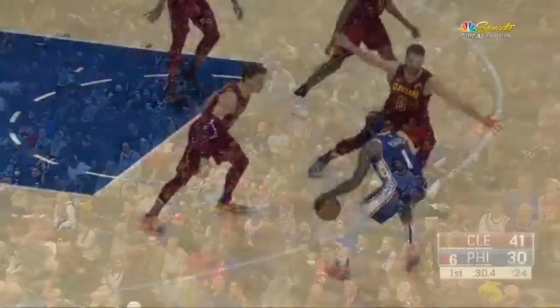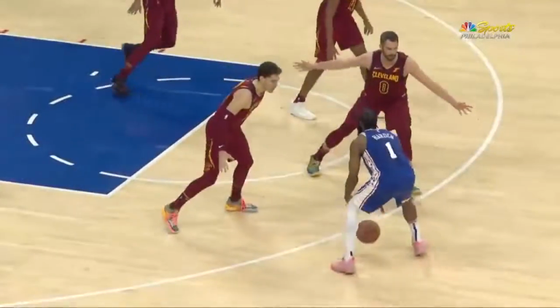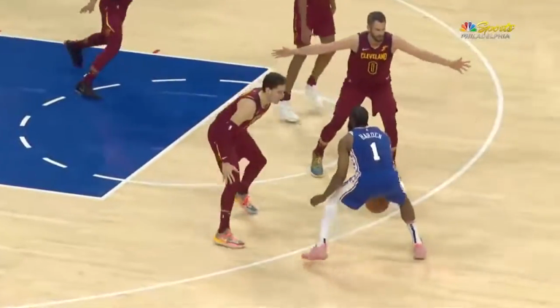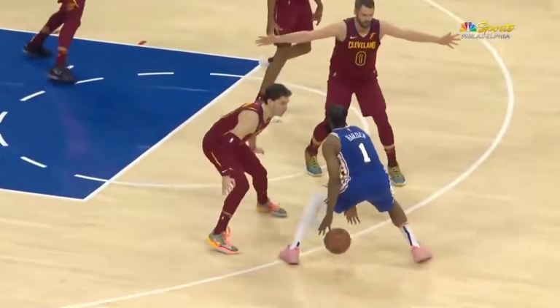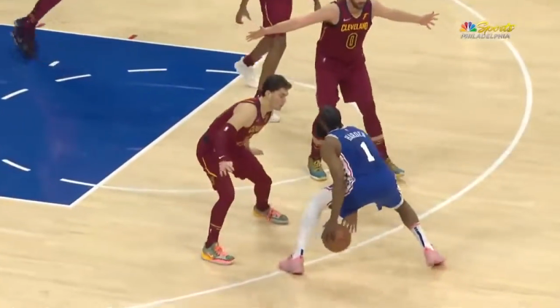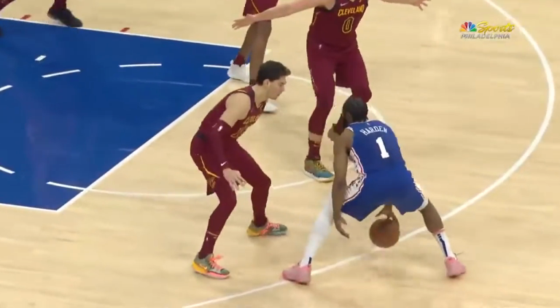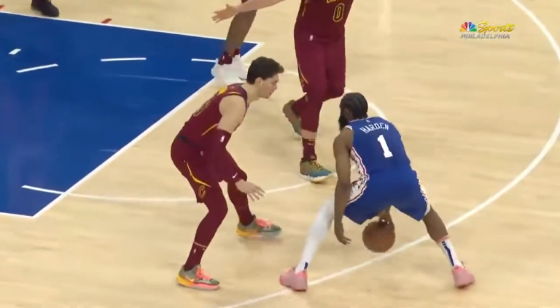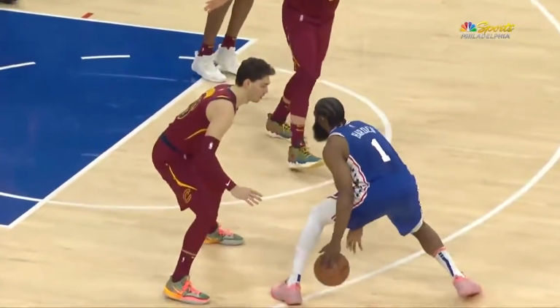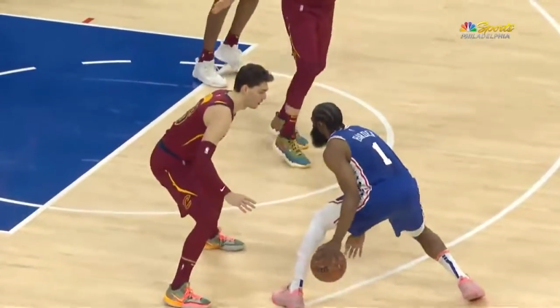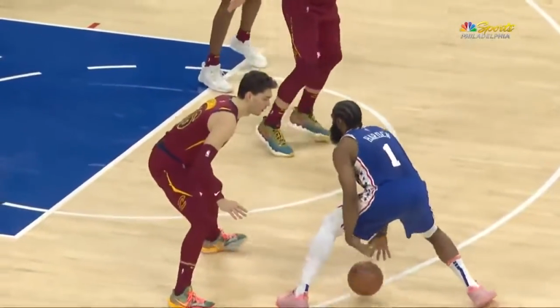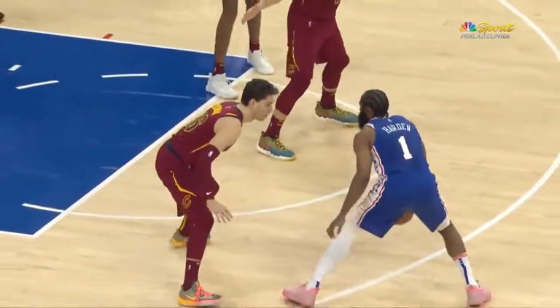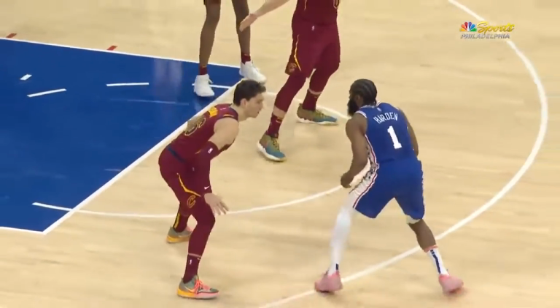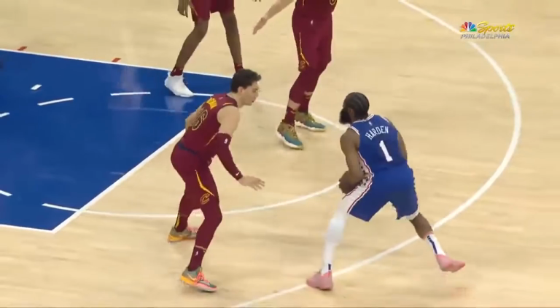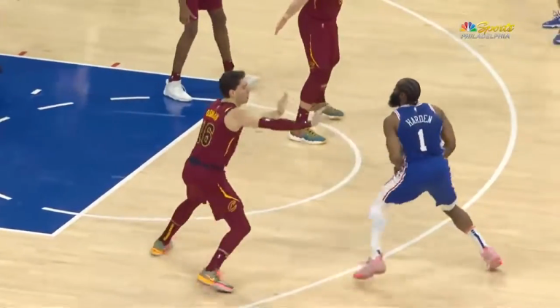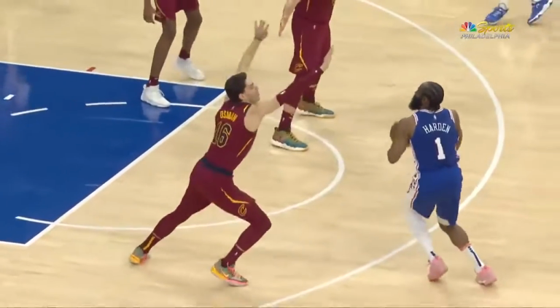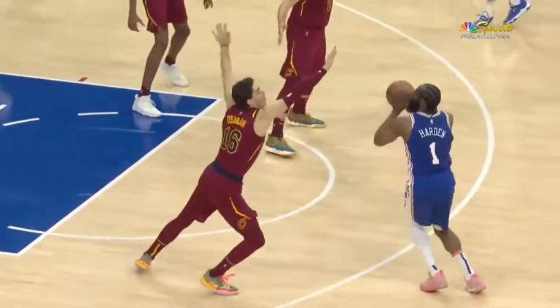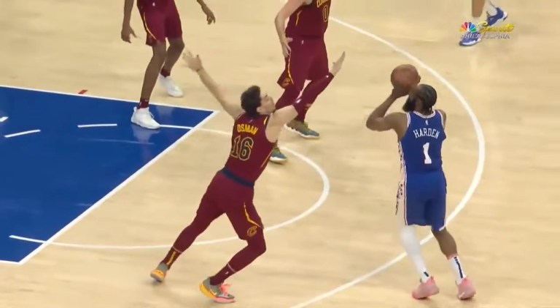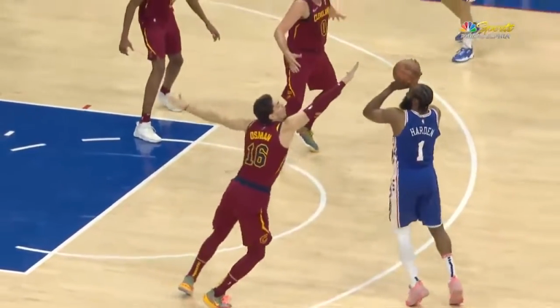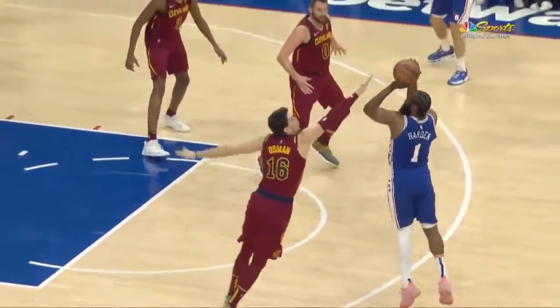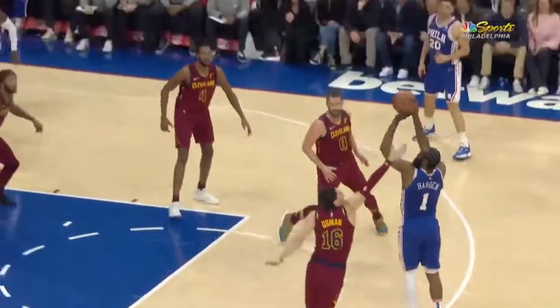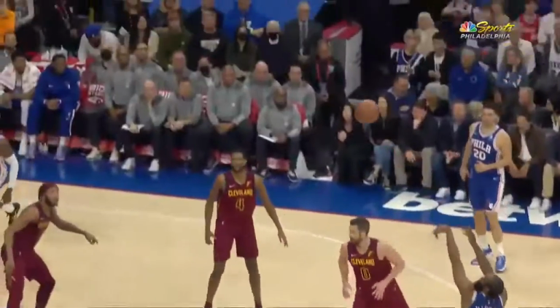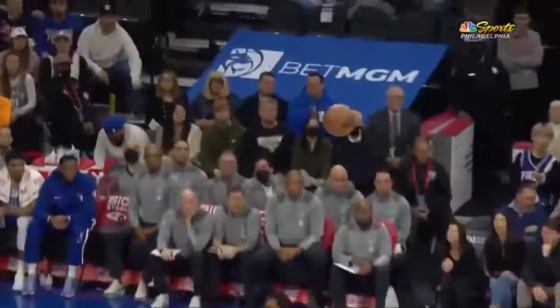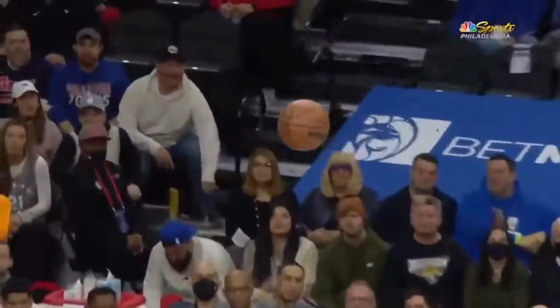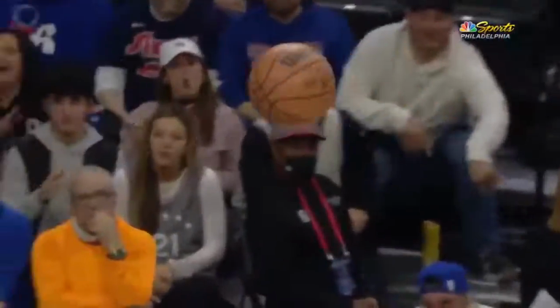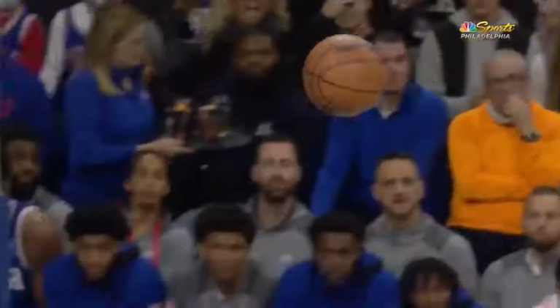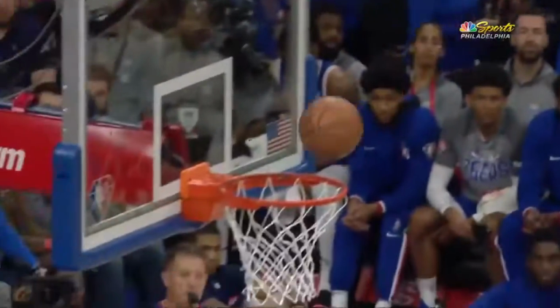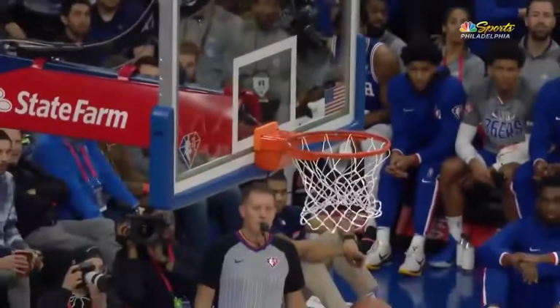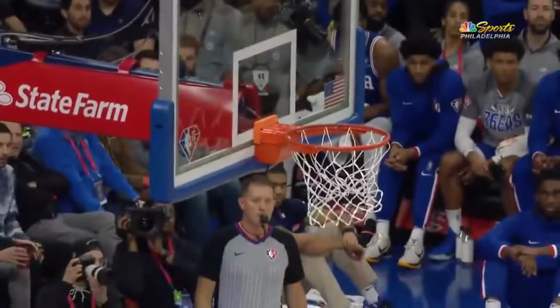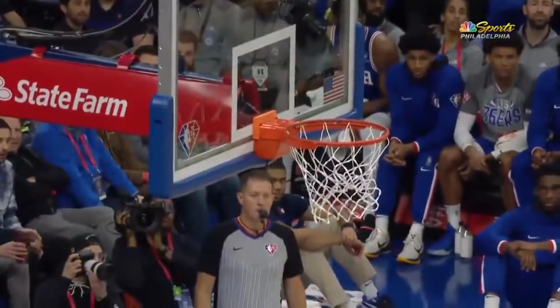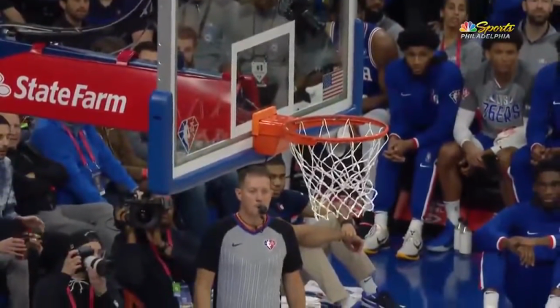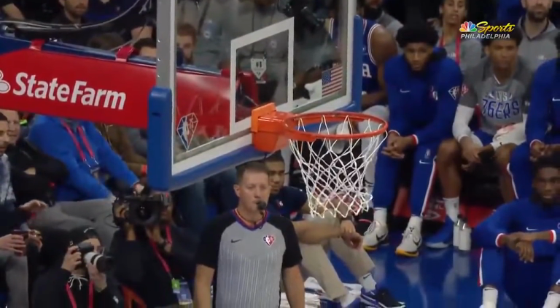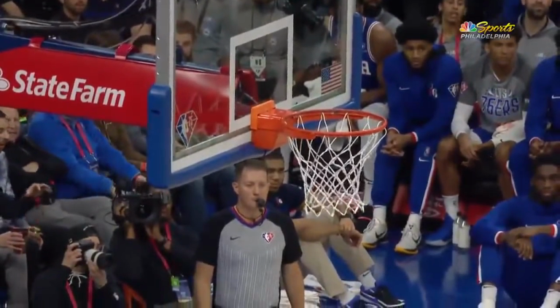Easy attempt there. Watch this again — pitter-pat dribble, and then it's just about the footwork. All I need is enough daylight.